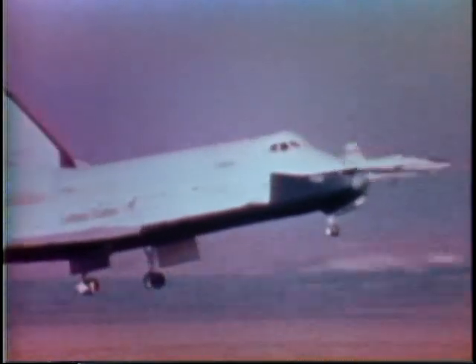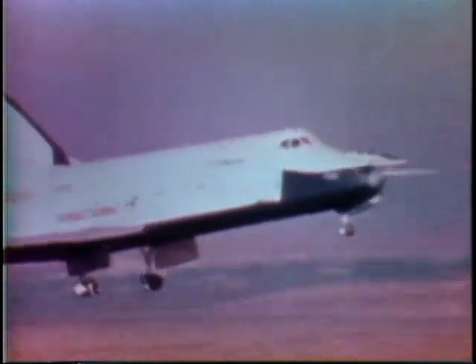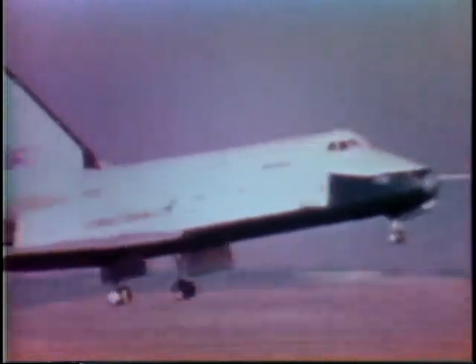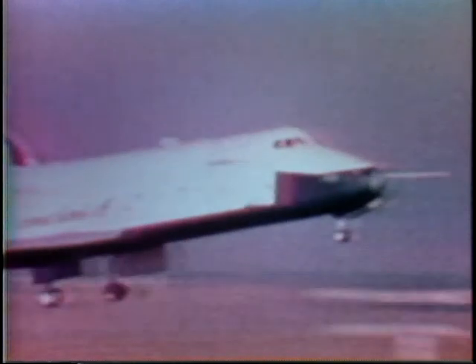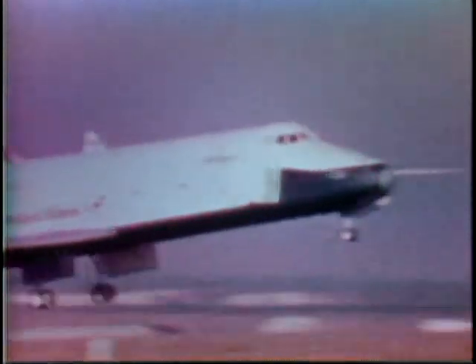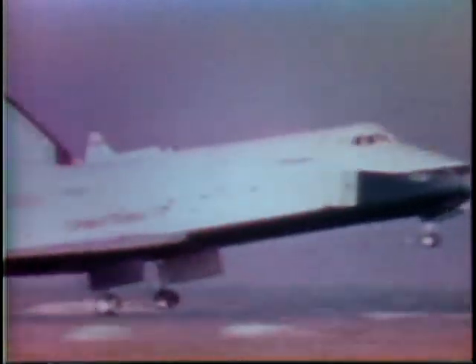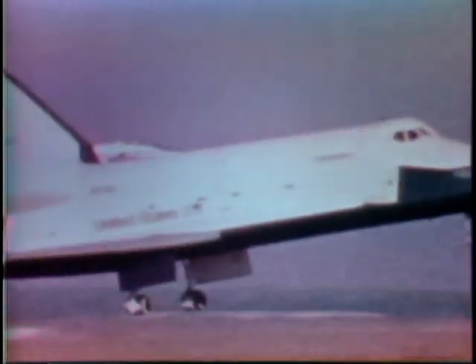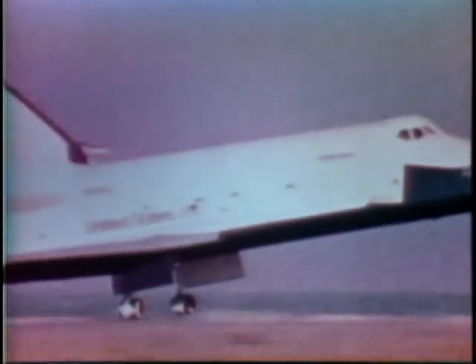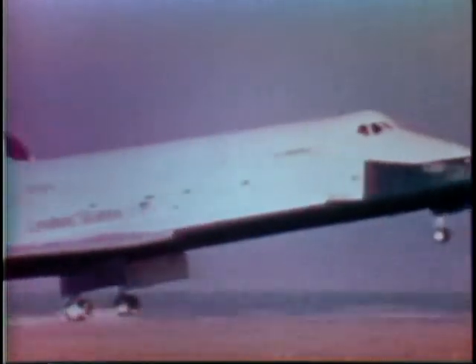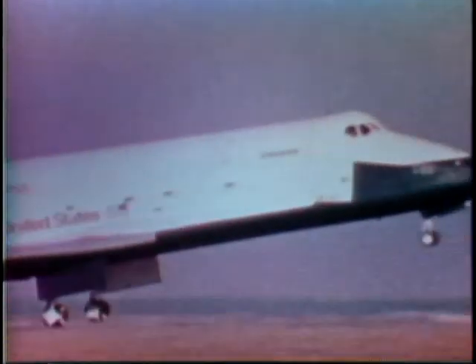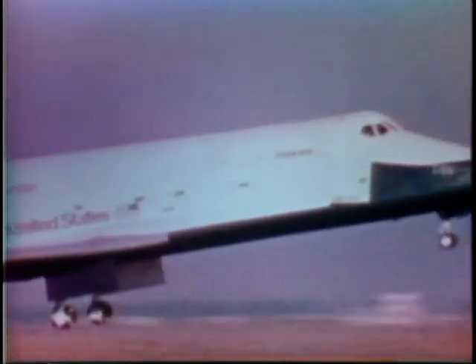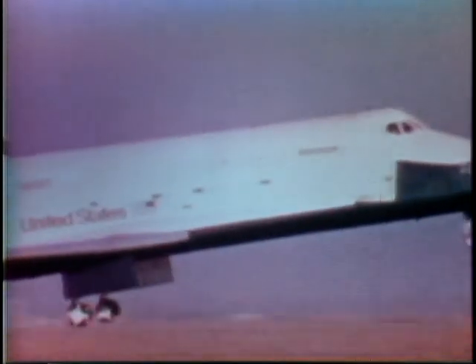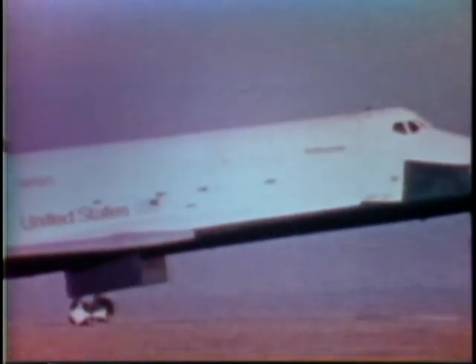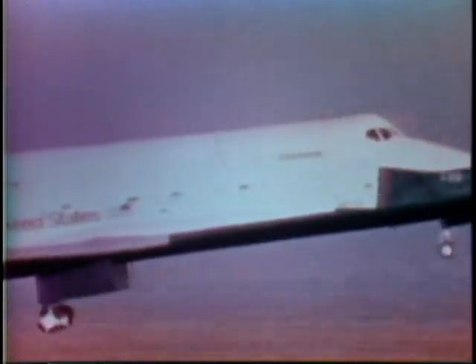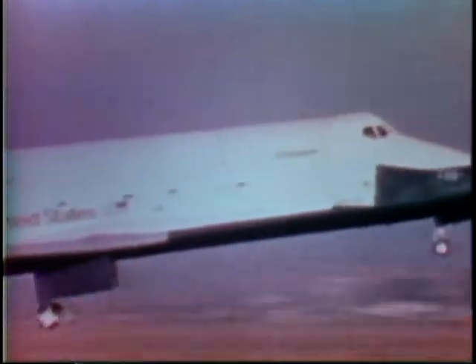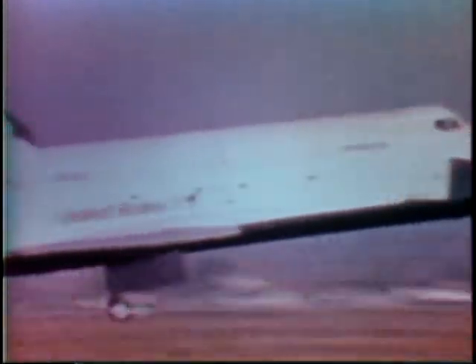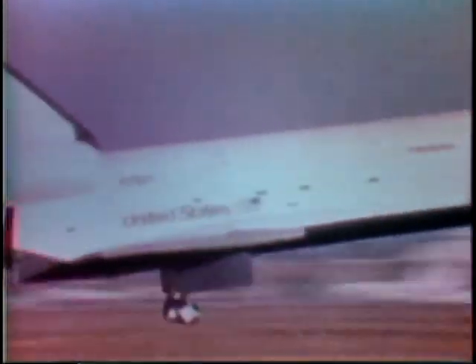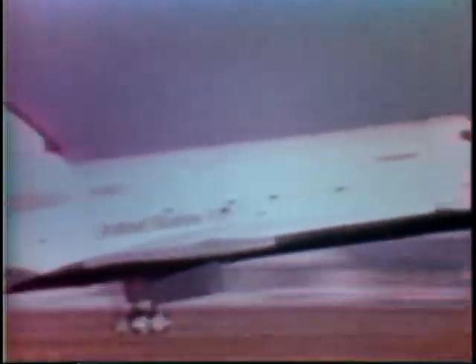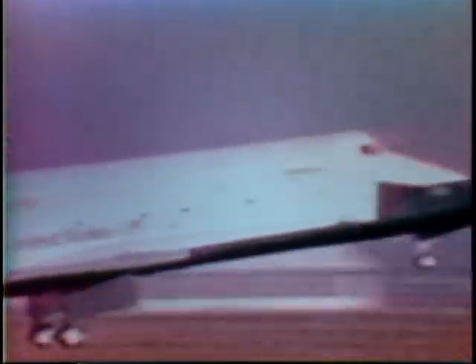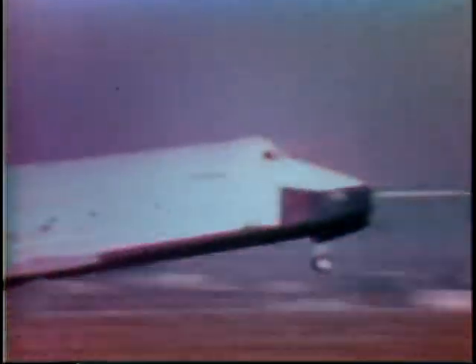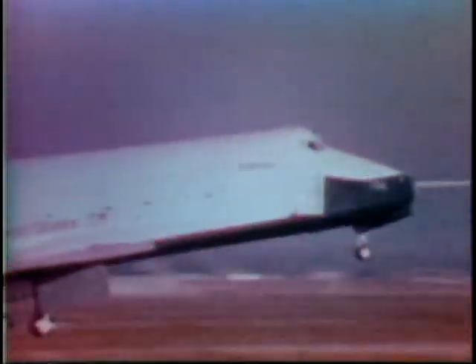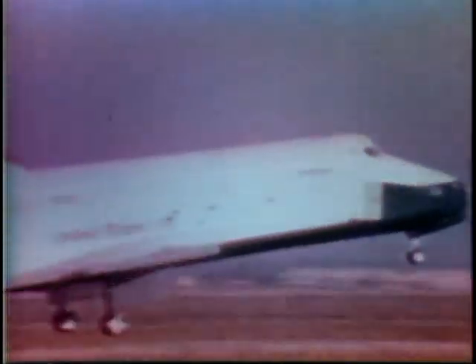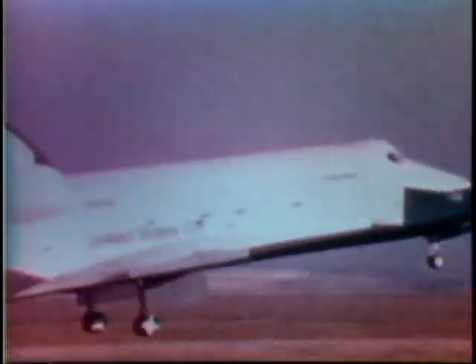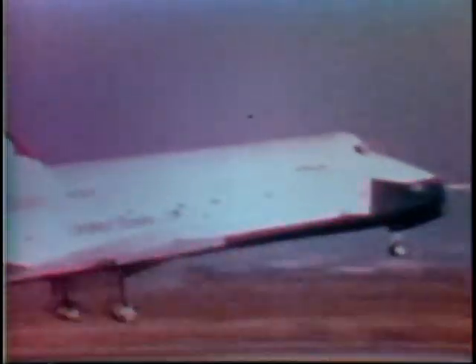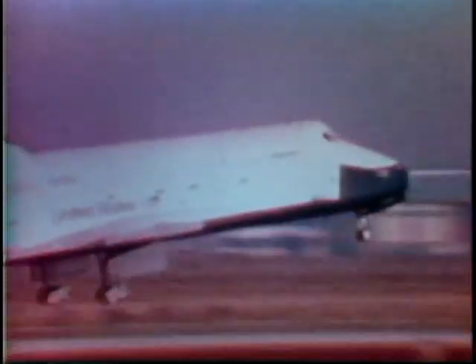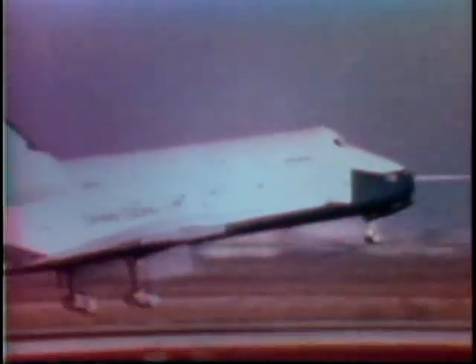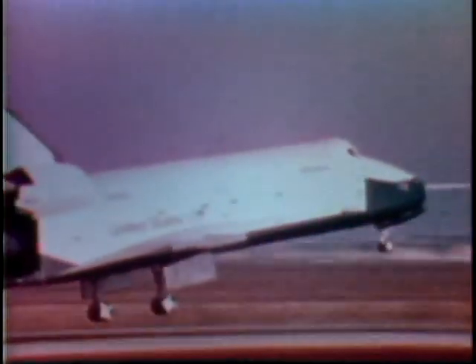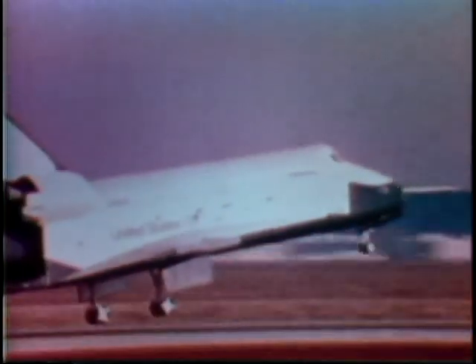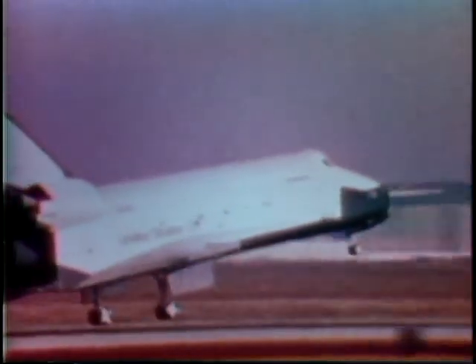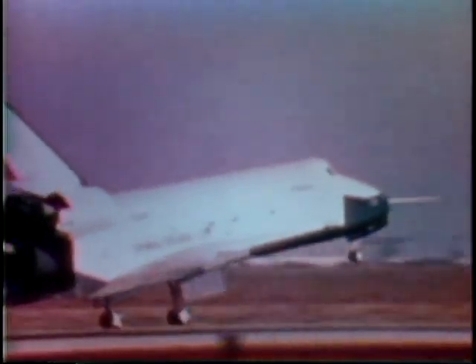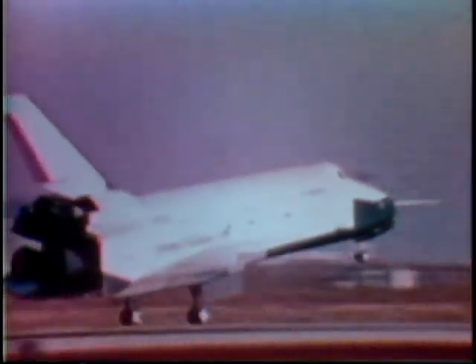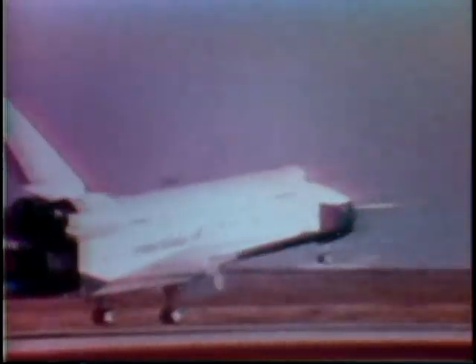The shuttle will become a valuable asset for NASA space operations and the Department of Defense.